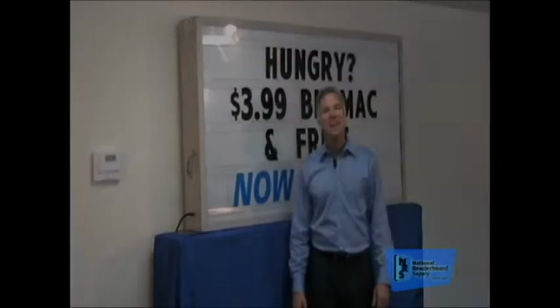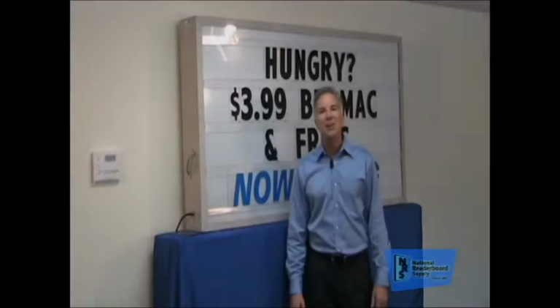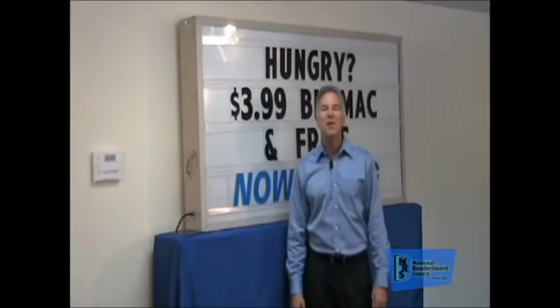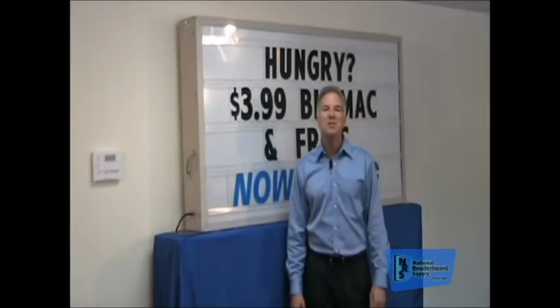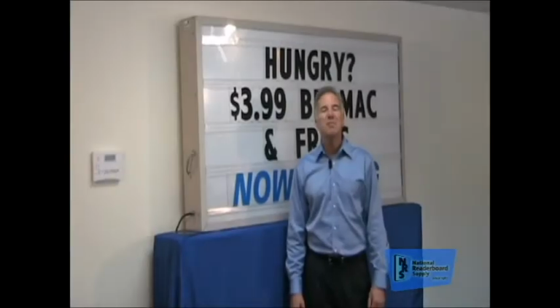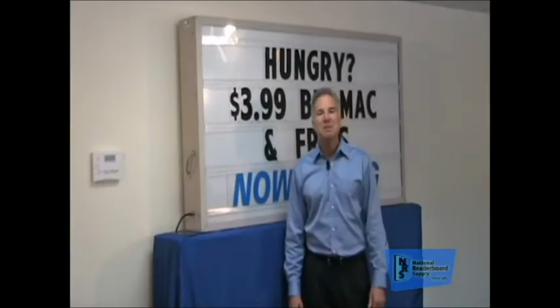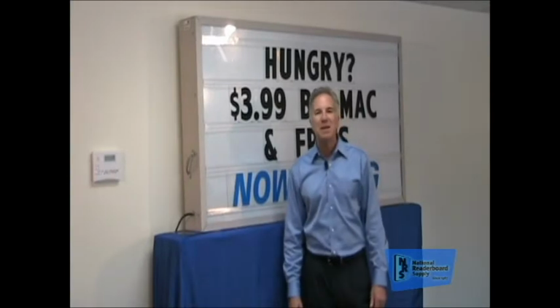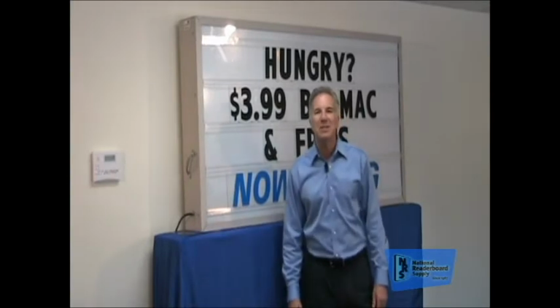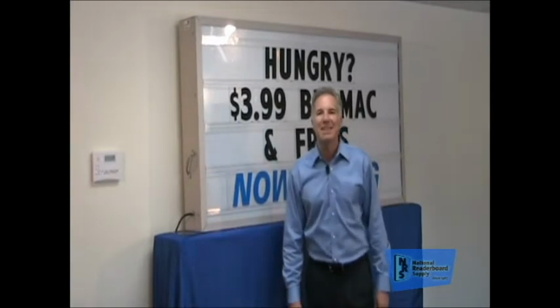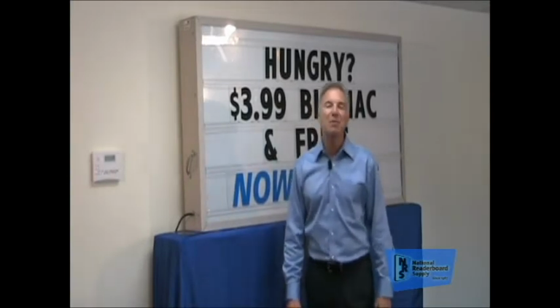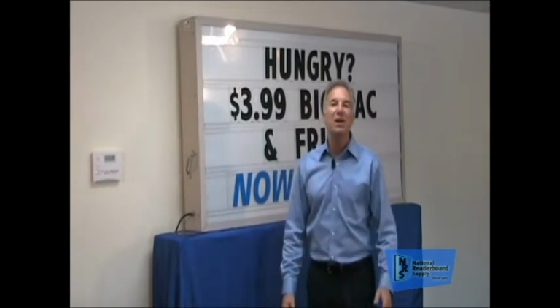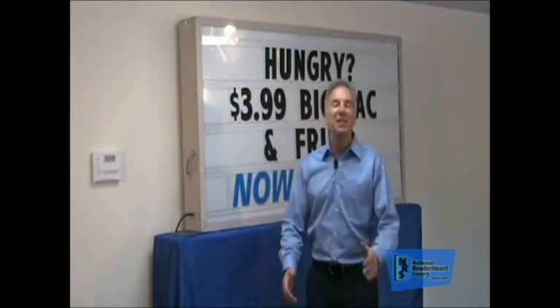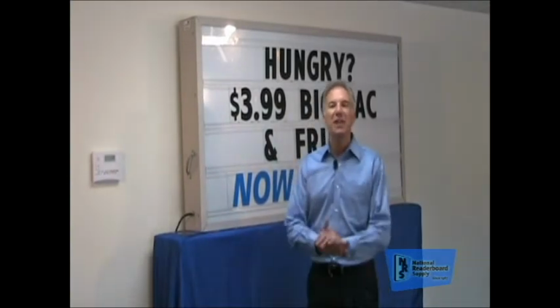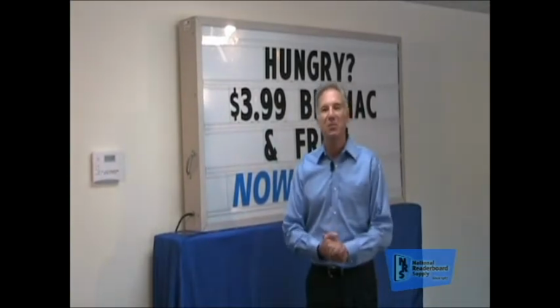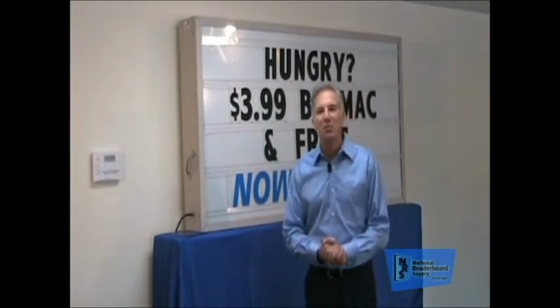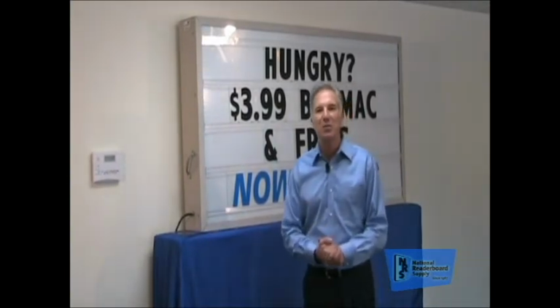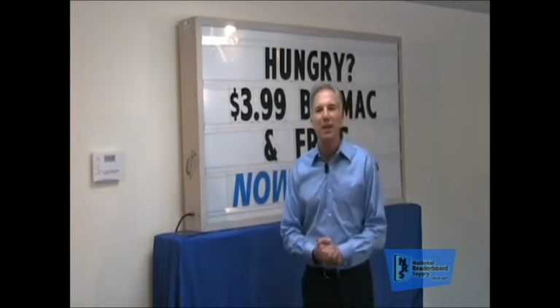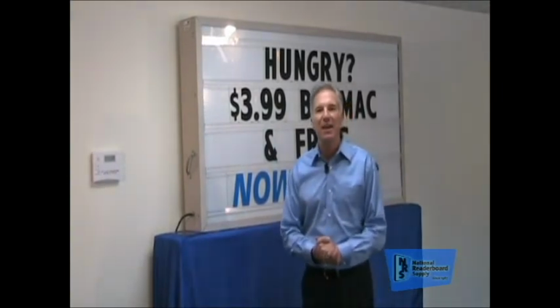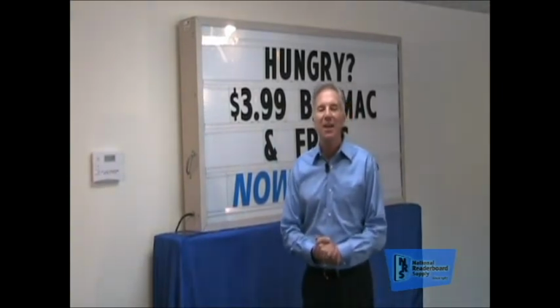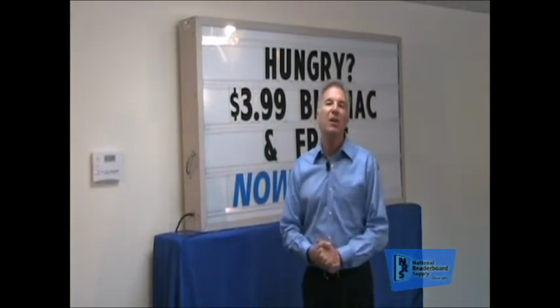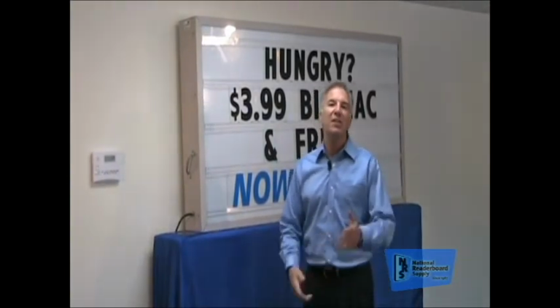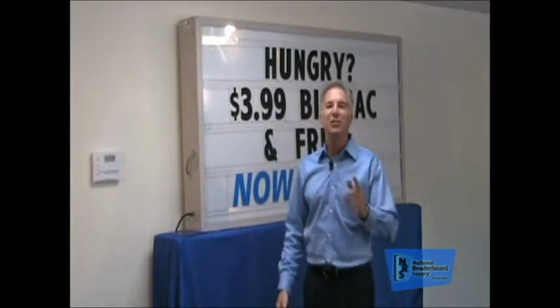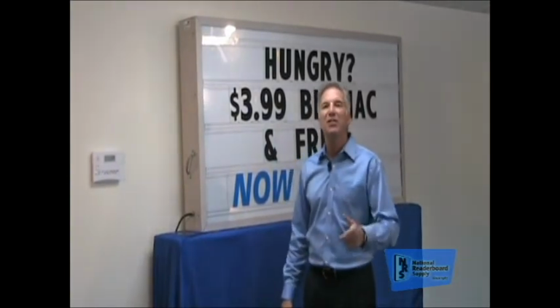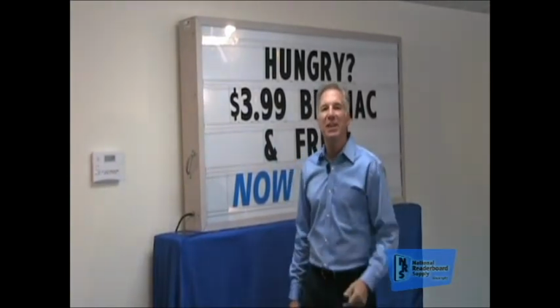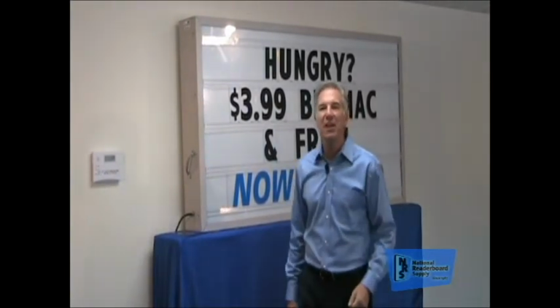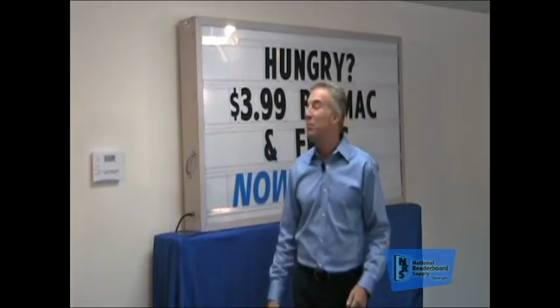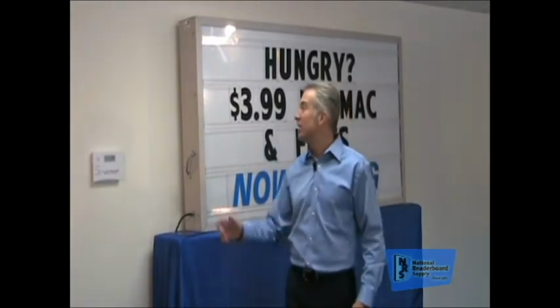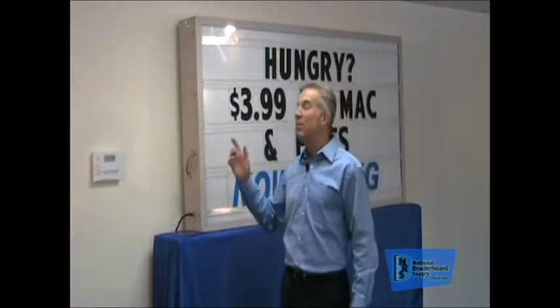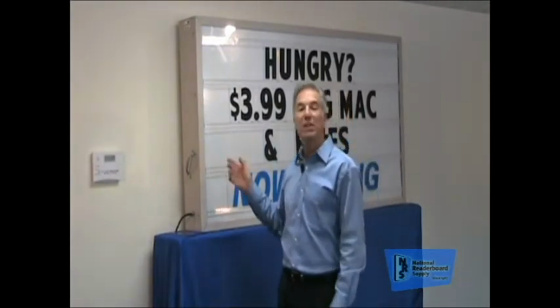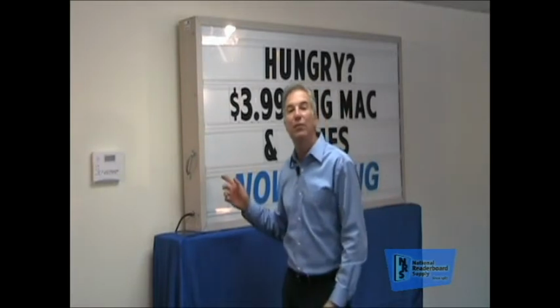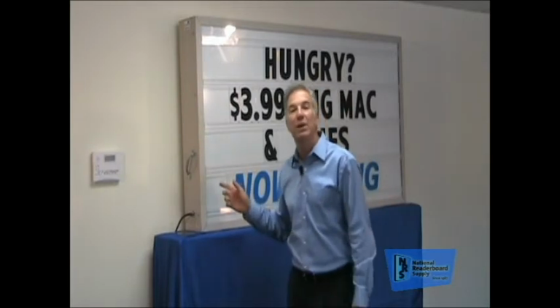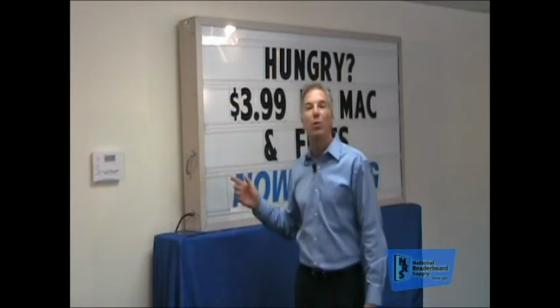Hello folks, my name is Patrick Case. I'm the president of National Reader Board Supply, and we're here today shooting a video to help you get the most out of your reader board.